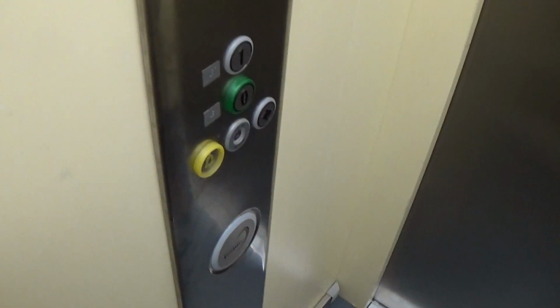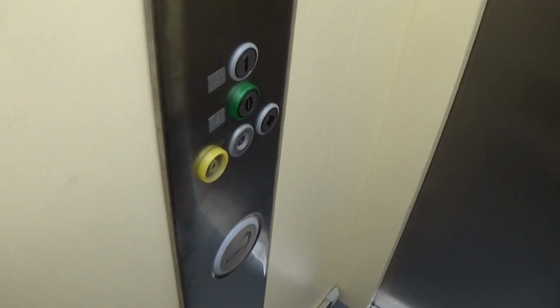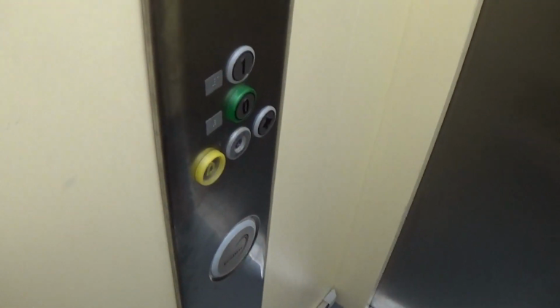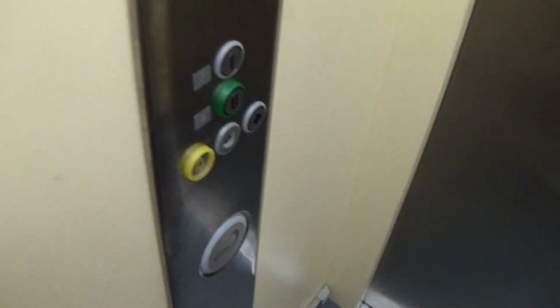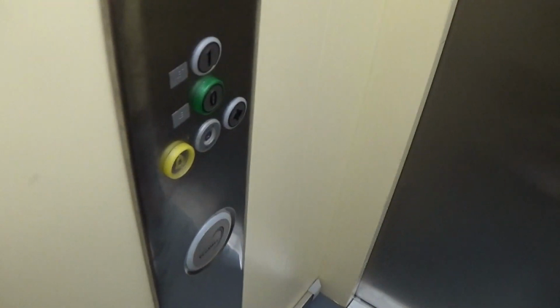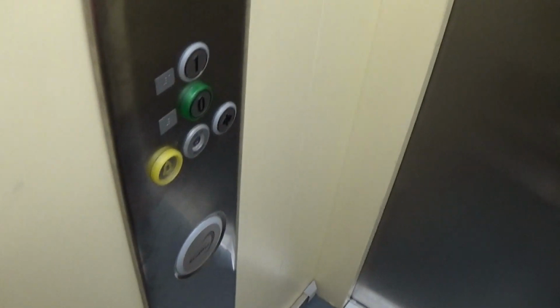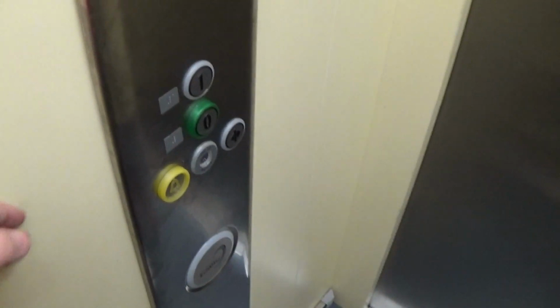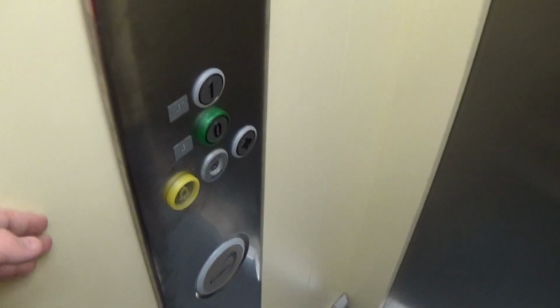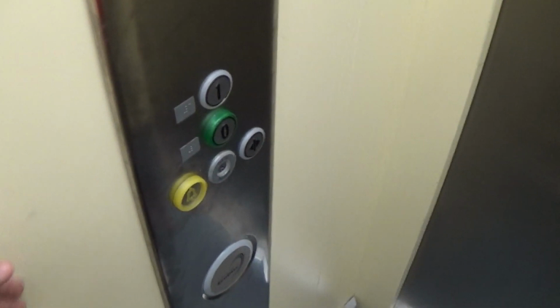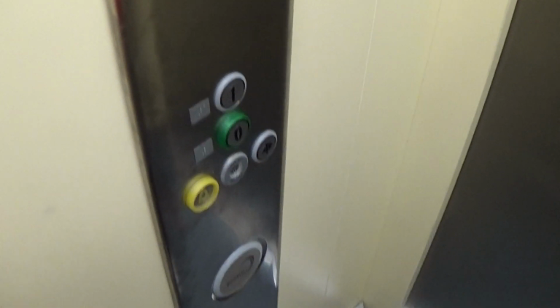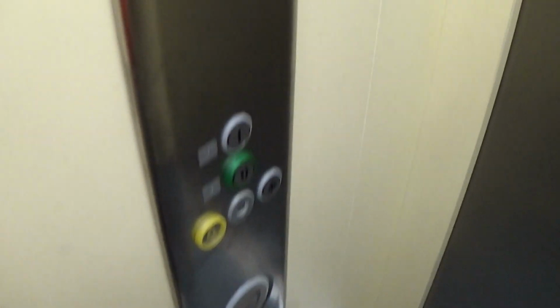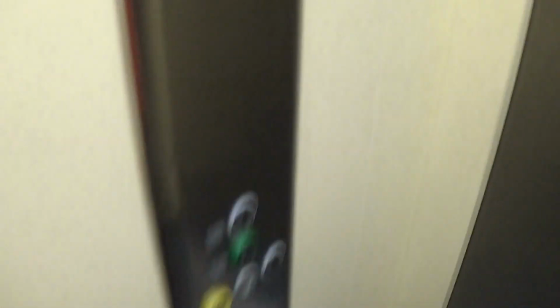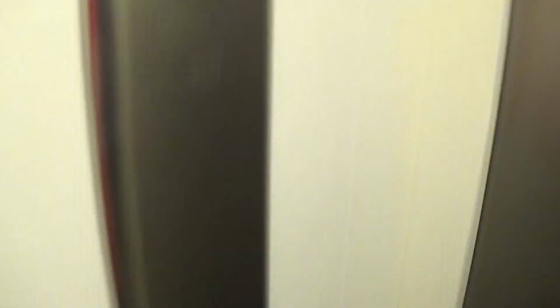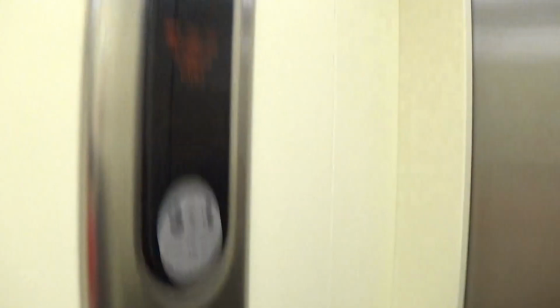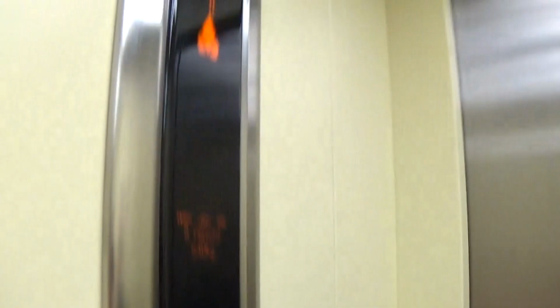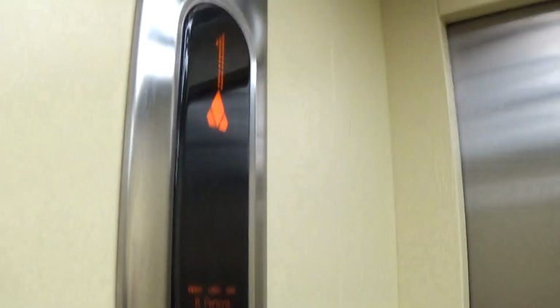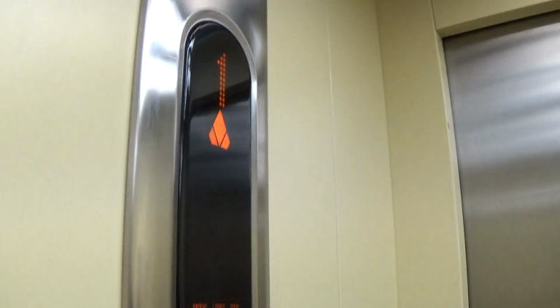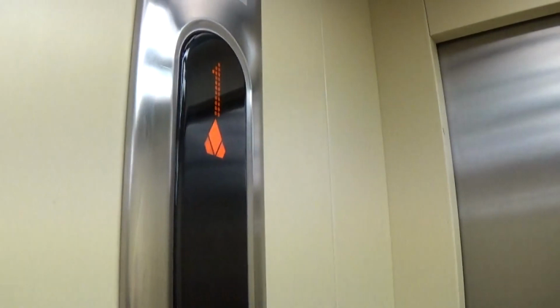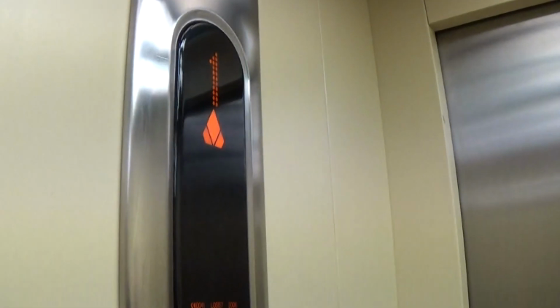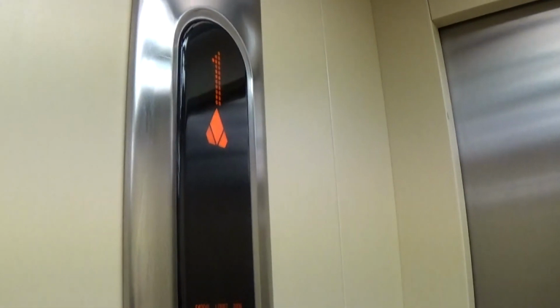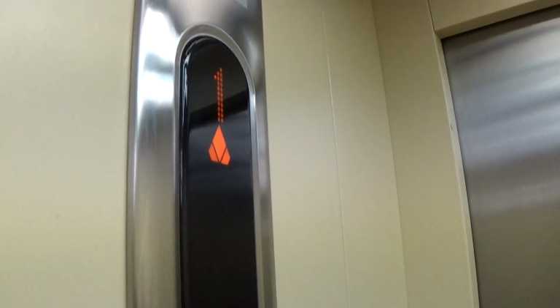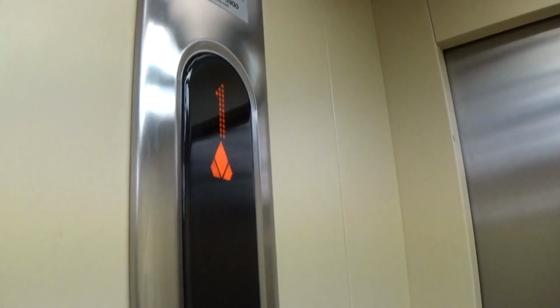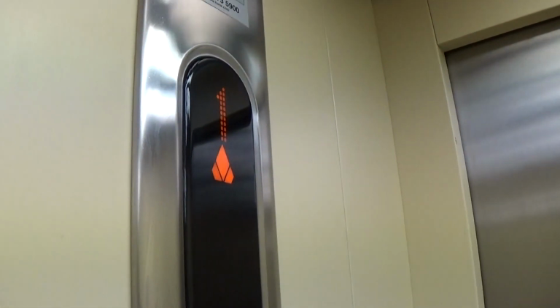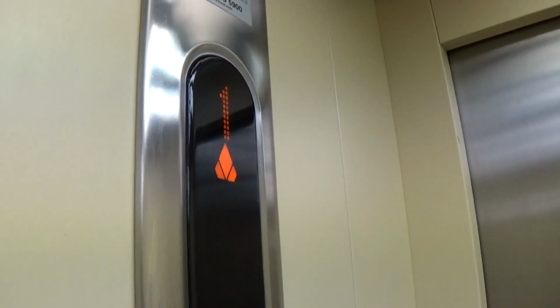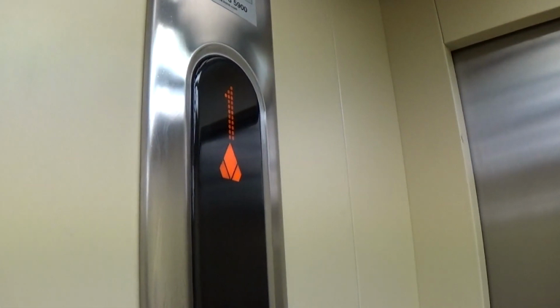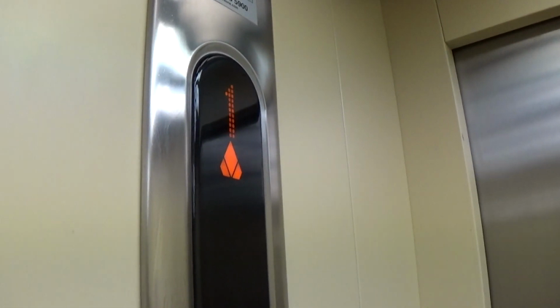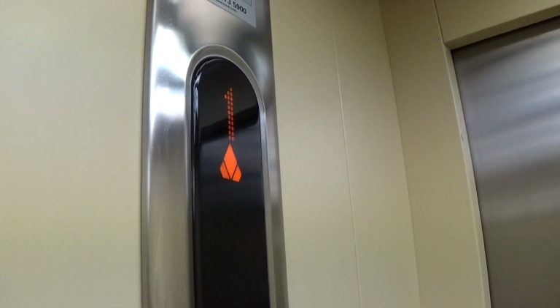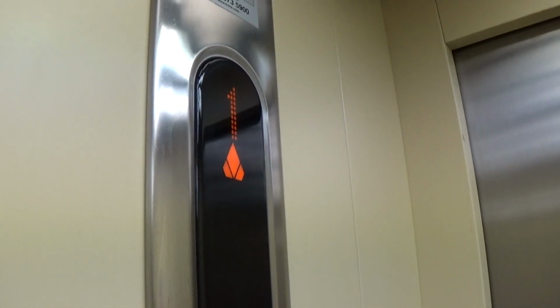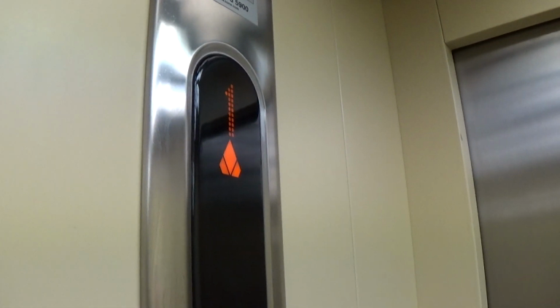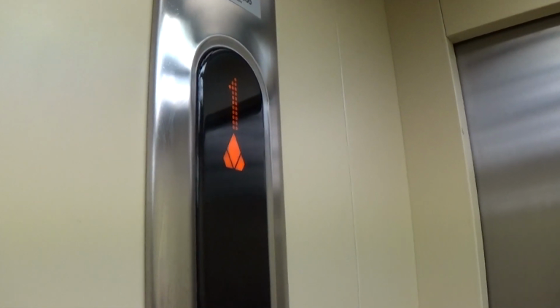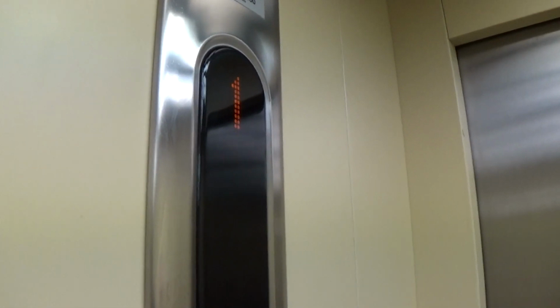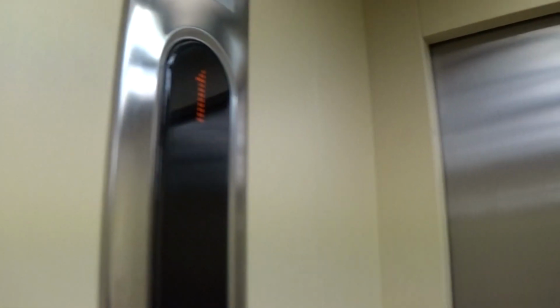Here we are at one. This lift has no classic level, I think.